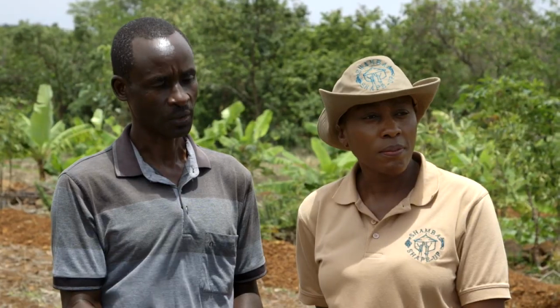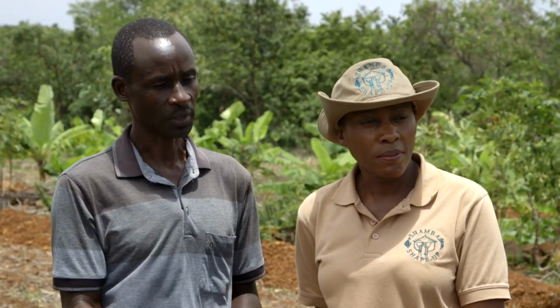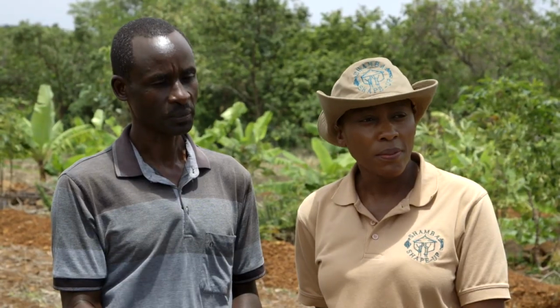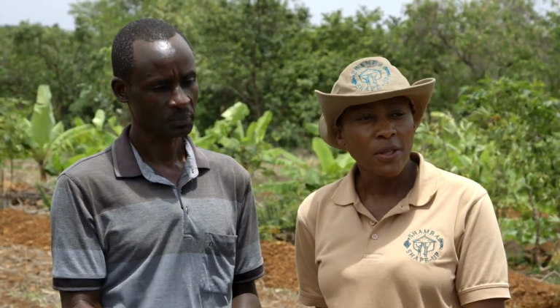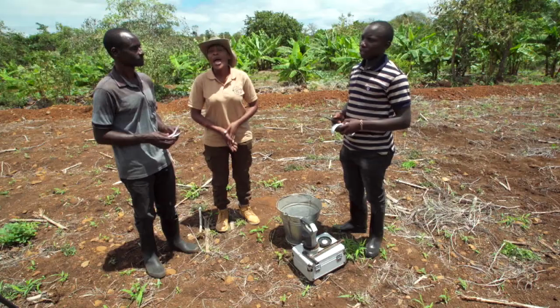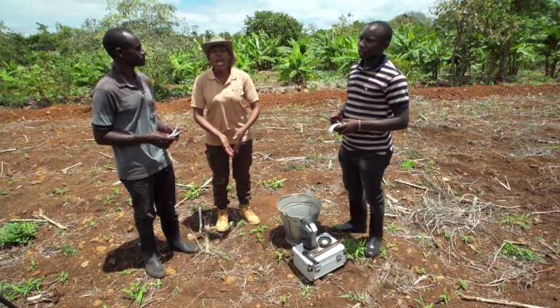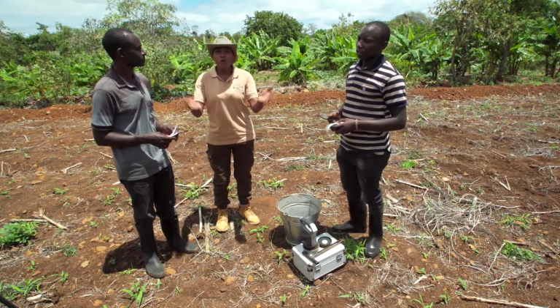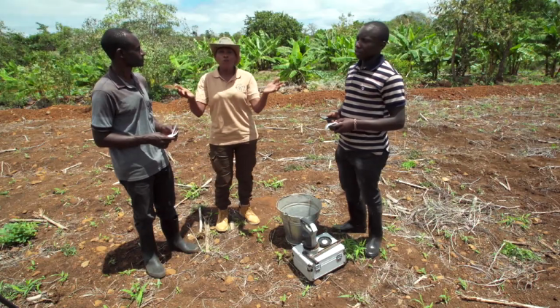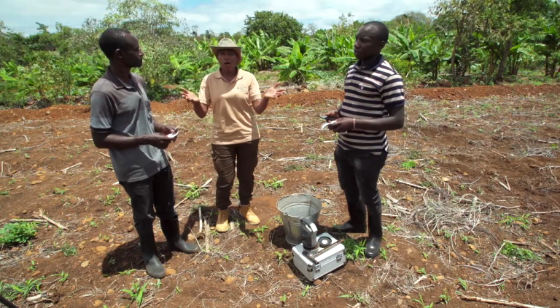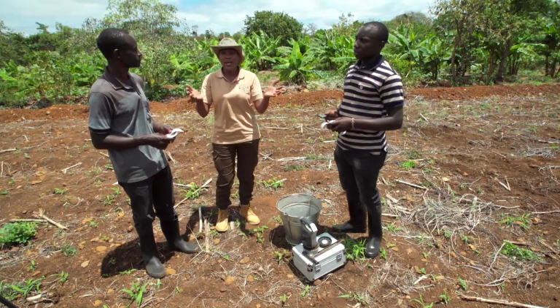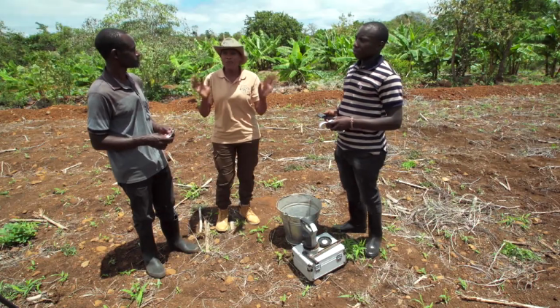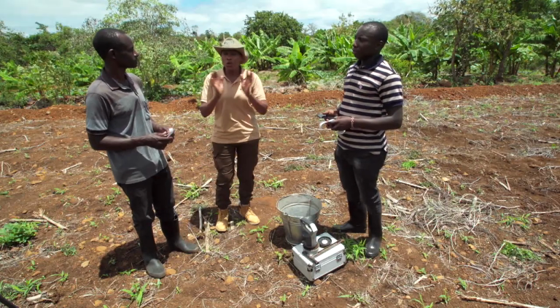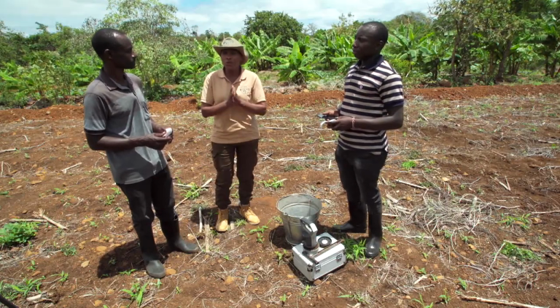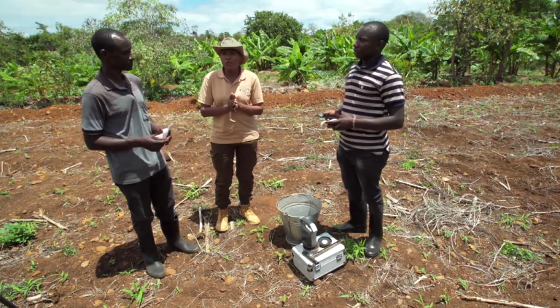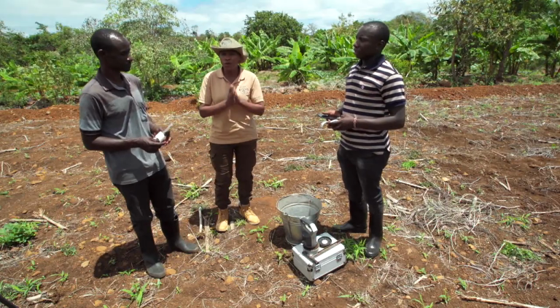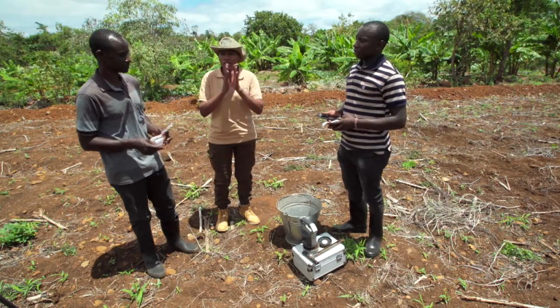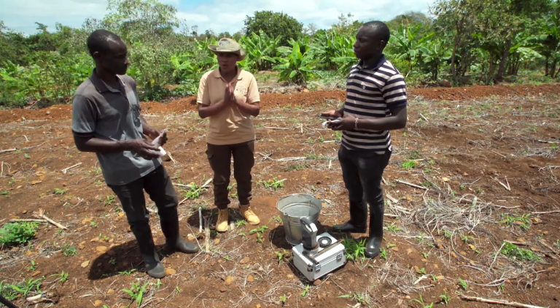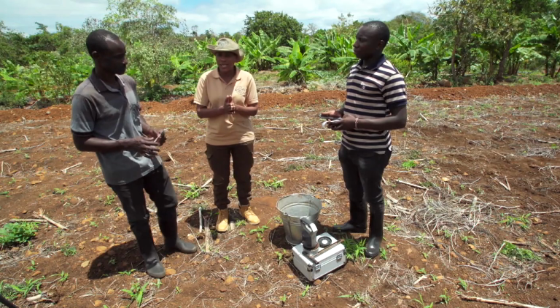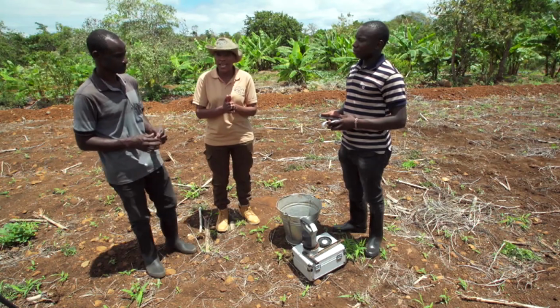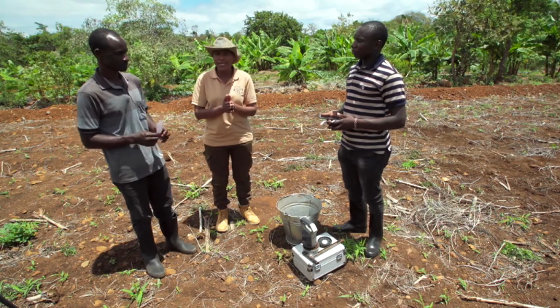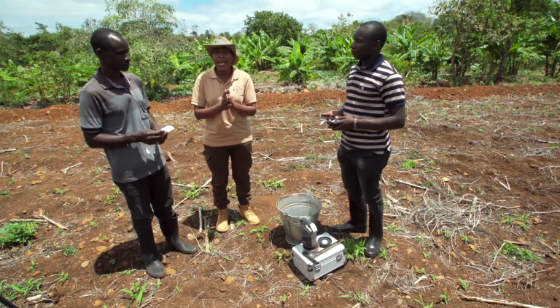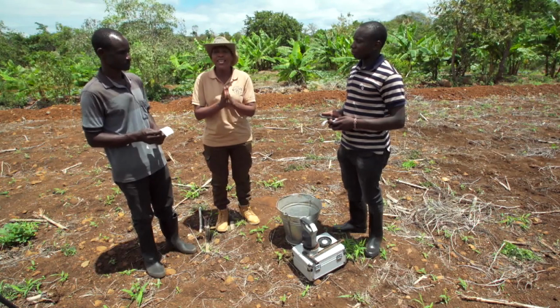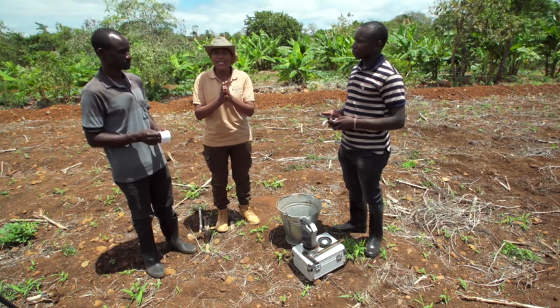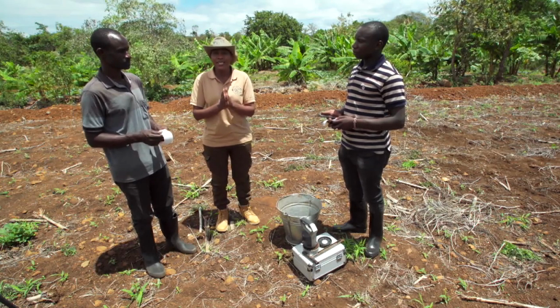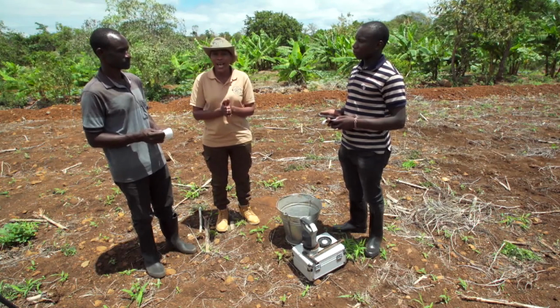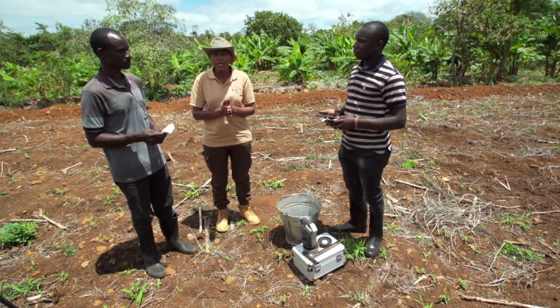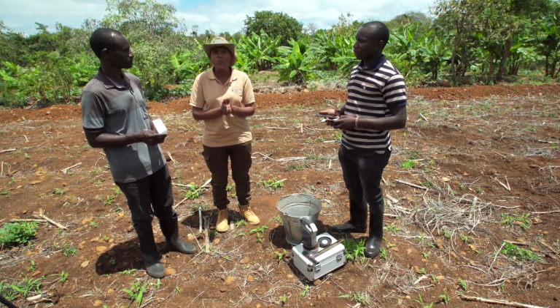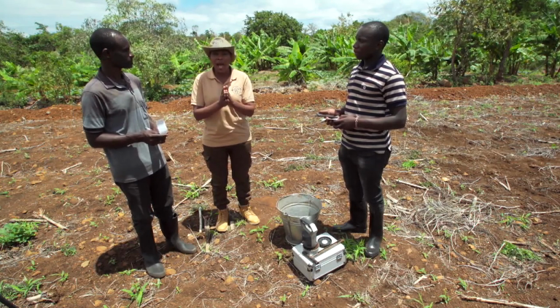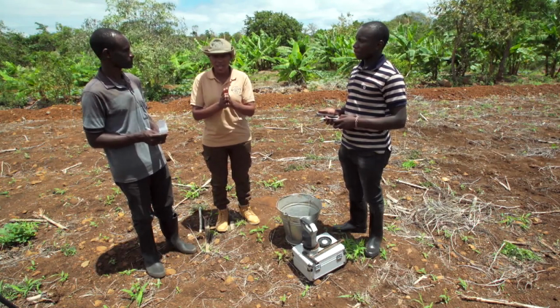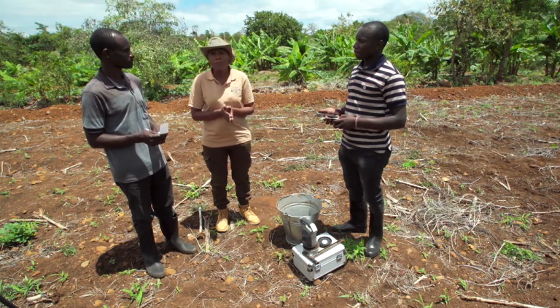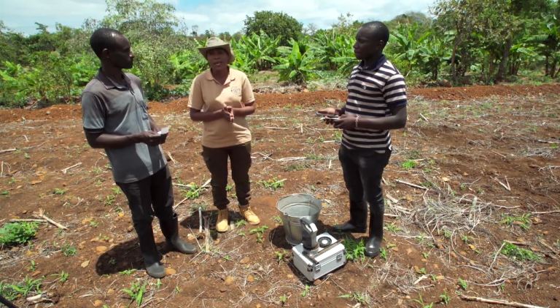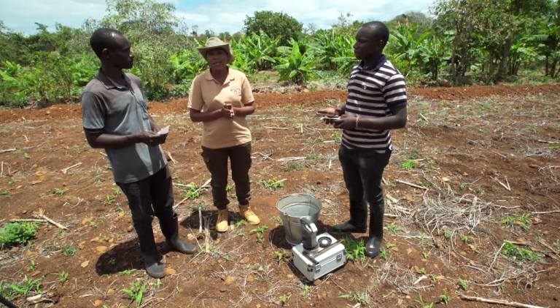Is this piece of land good for growing tomatoes? Definitely. When you go through the recommendation and follow it appropriately, you'll have your maximum yield for this piece of land. And for our farmers, if you're looking for a soil test, kindly get in touch with iShamba.